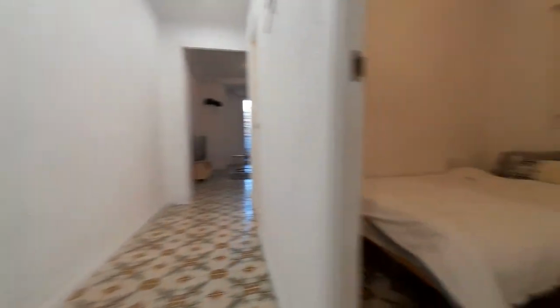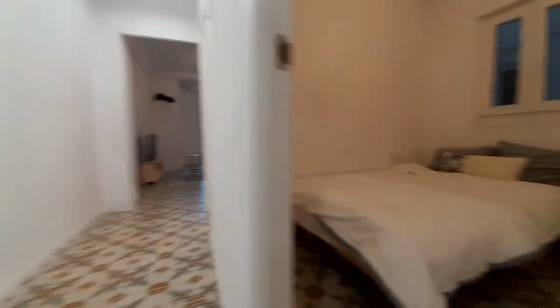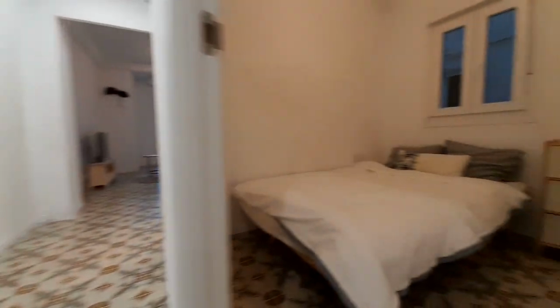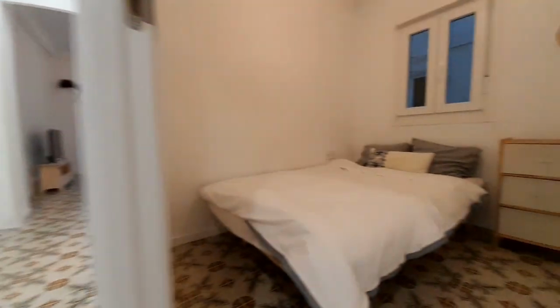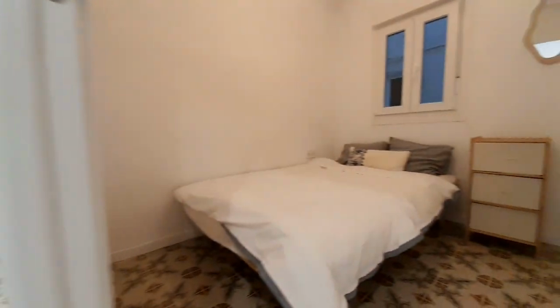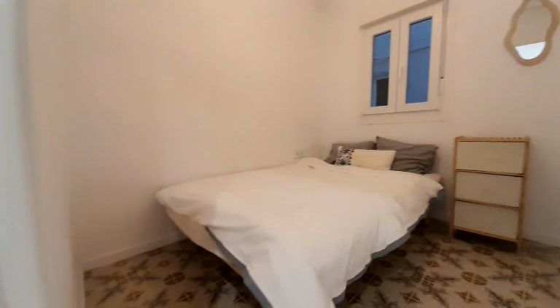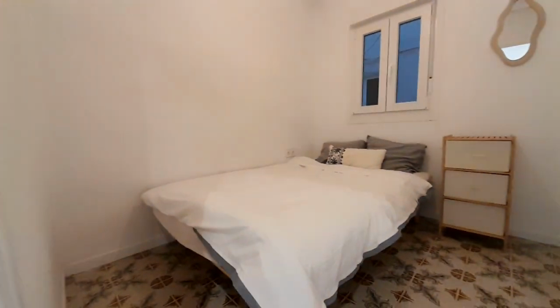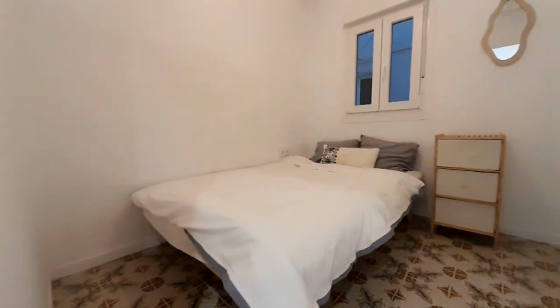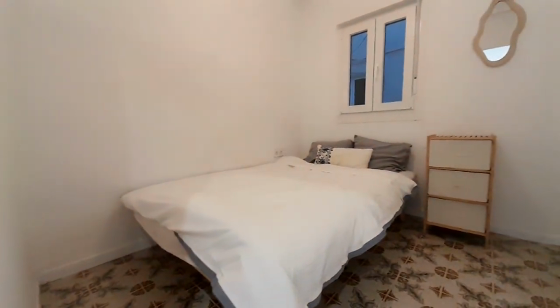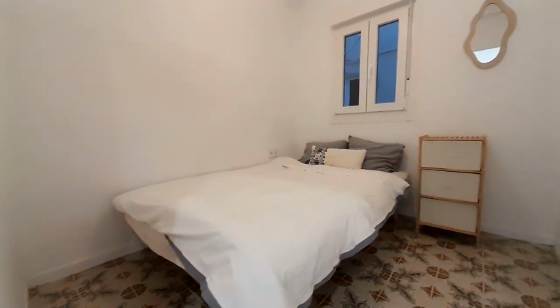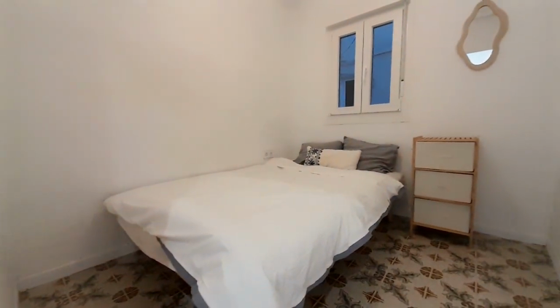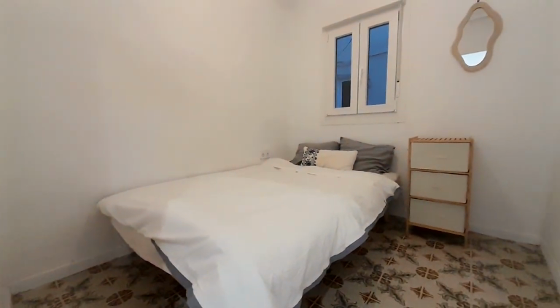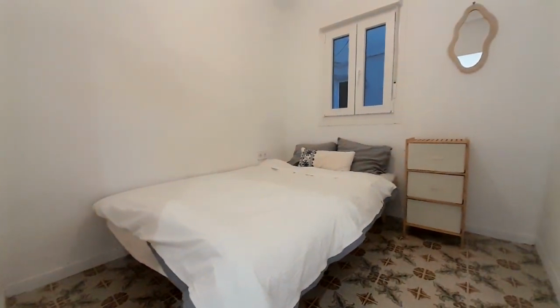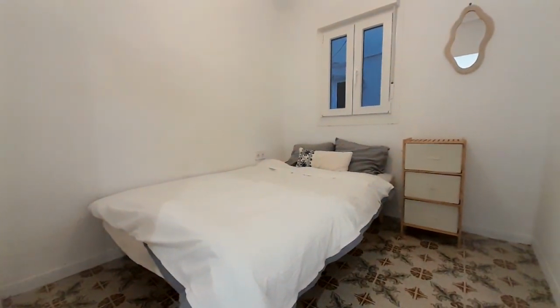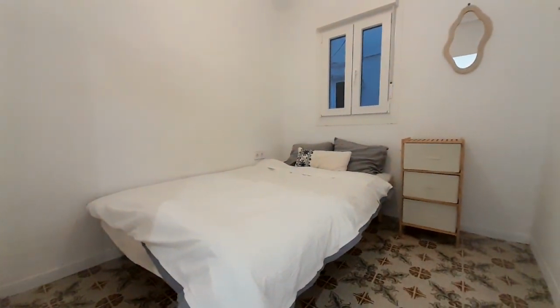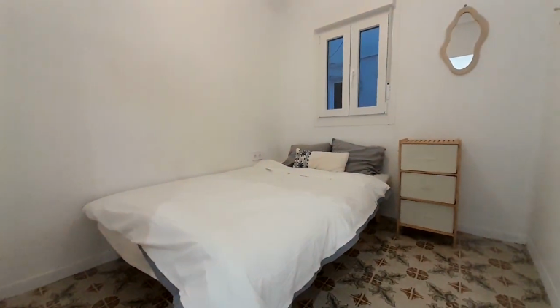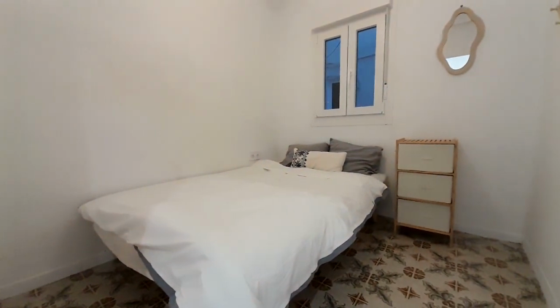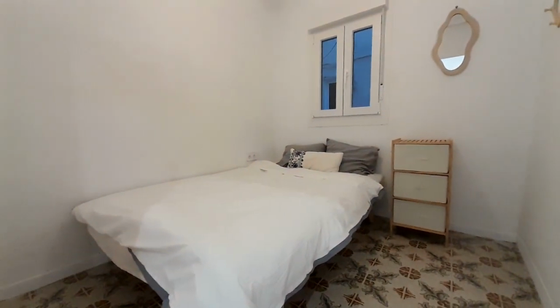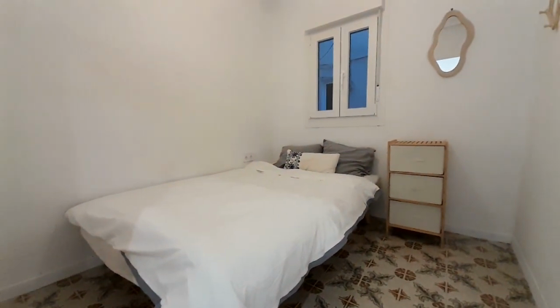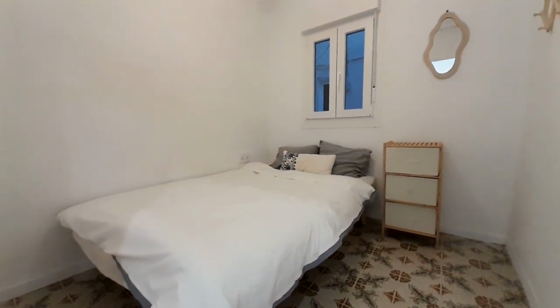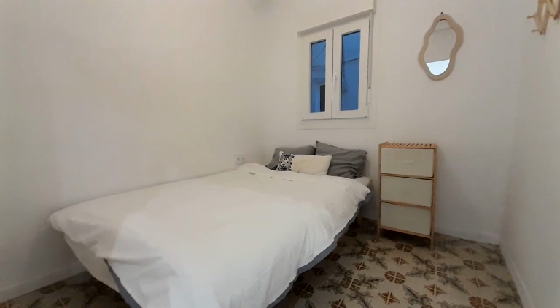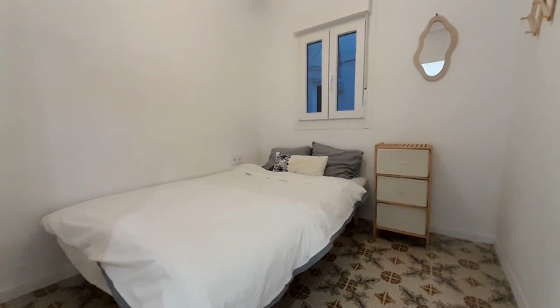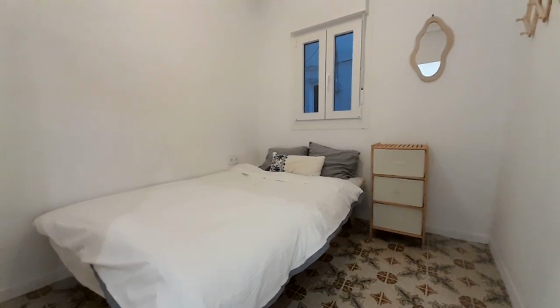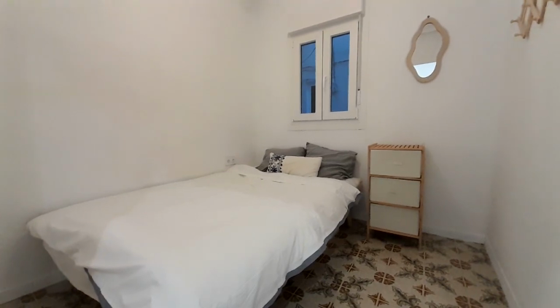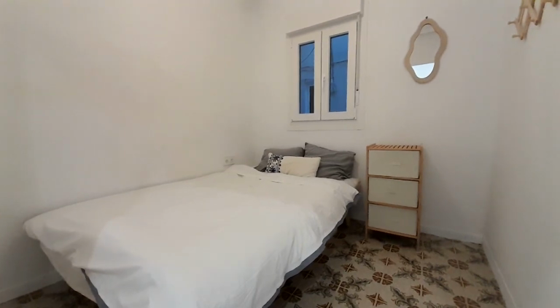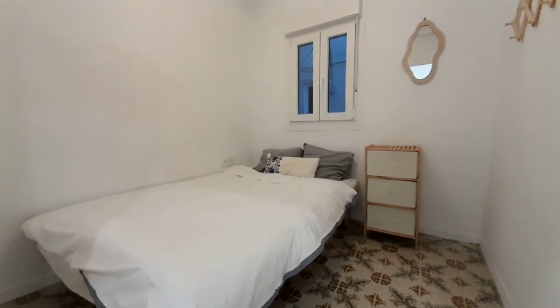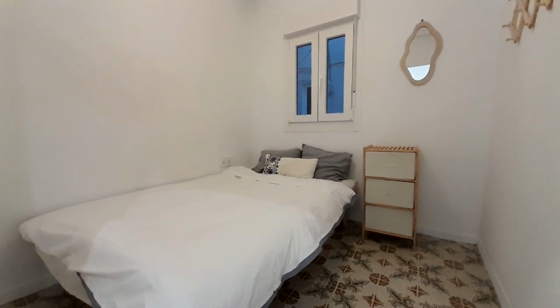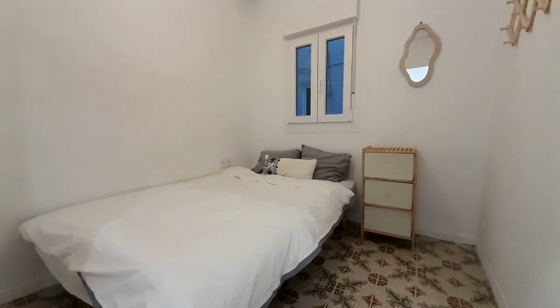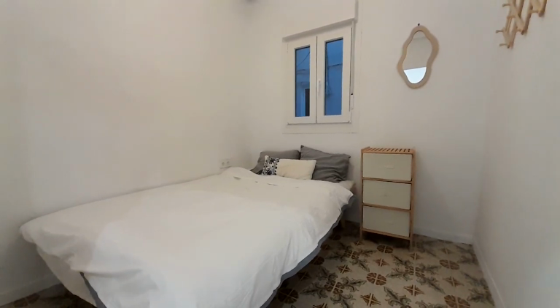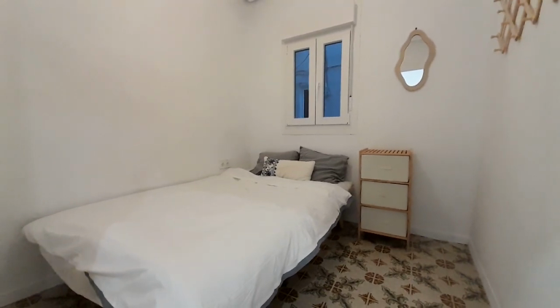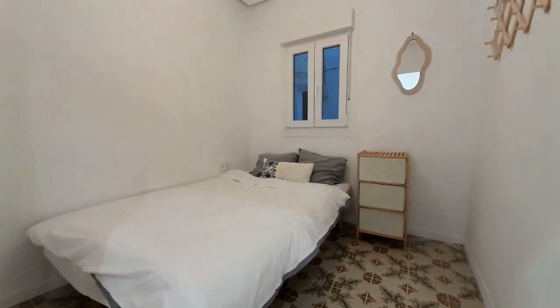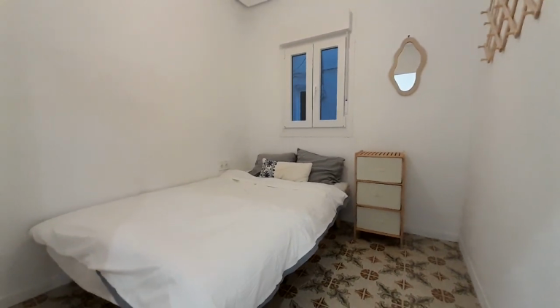This is room number four. It has a double bed and one table.